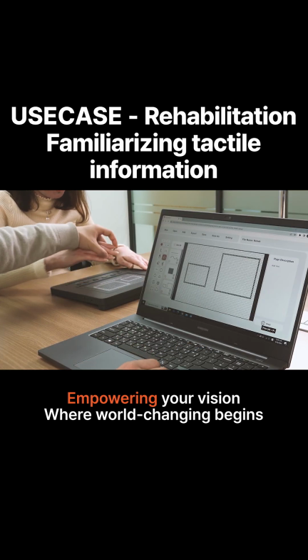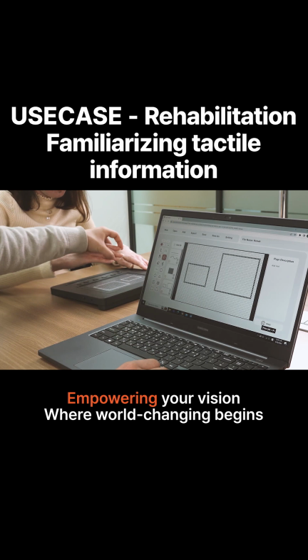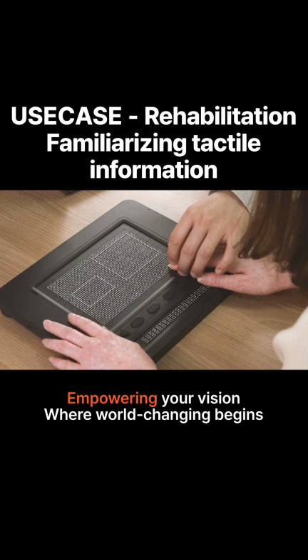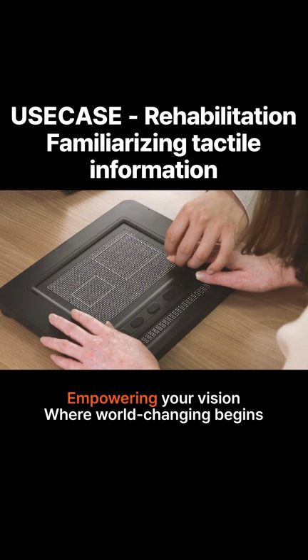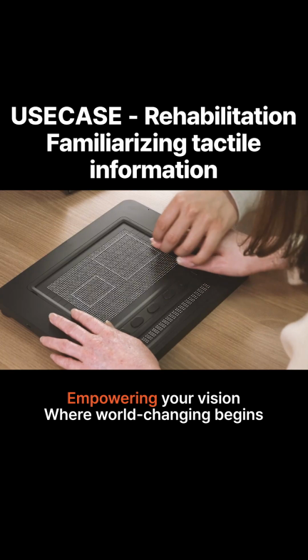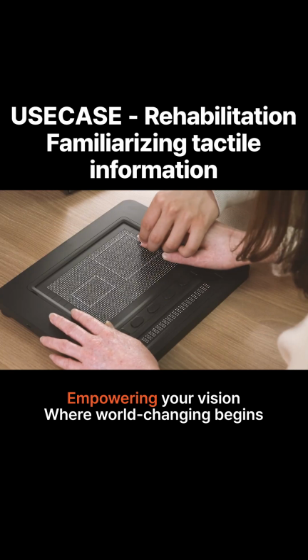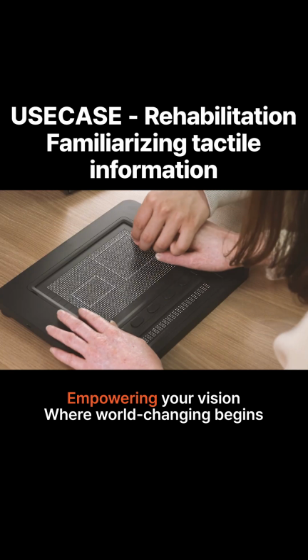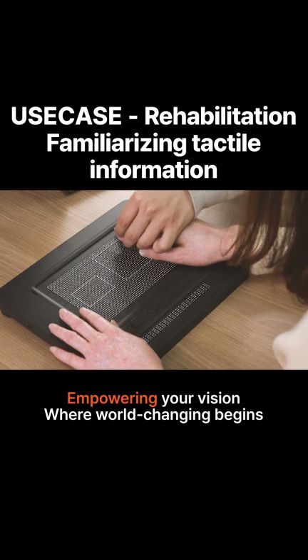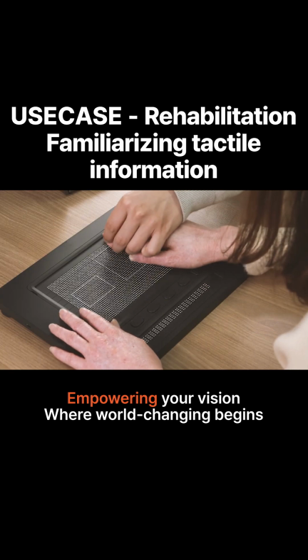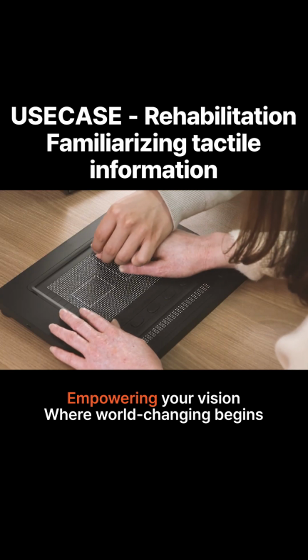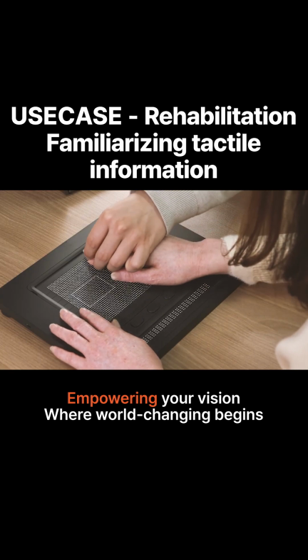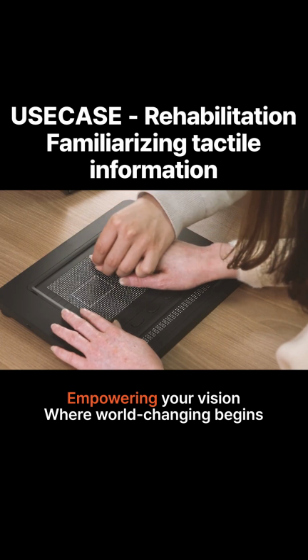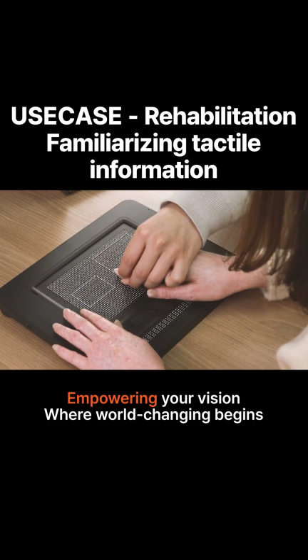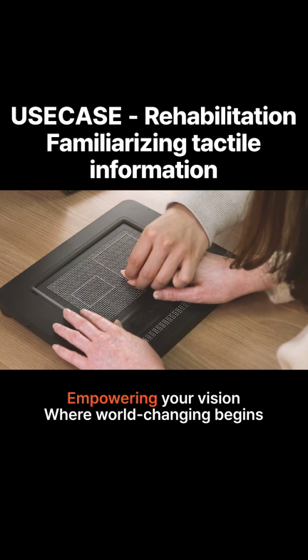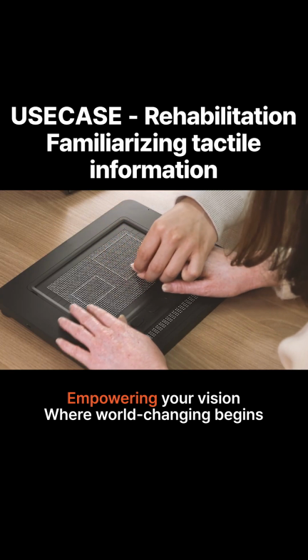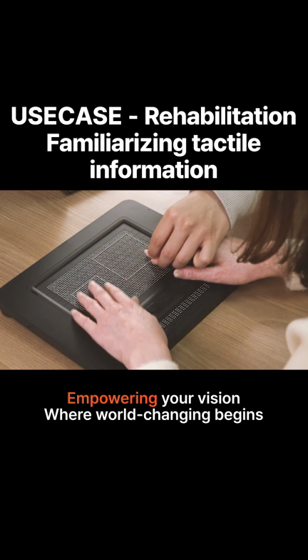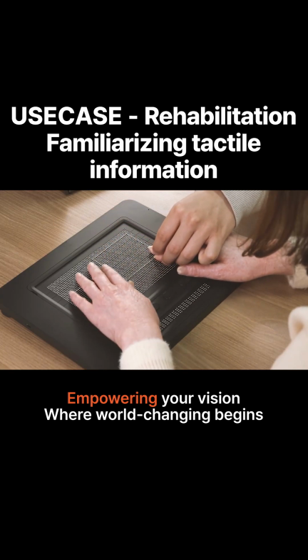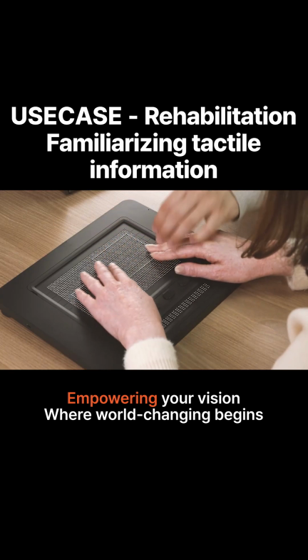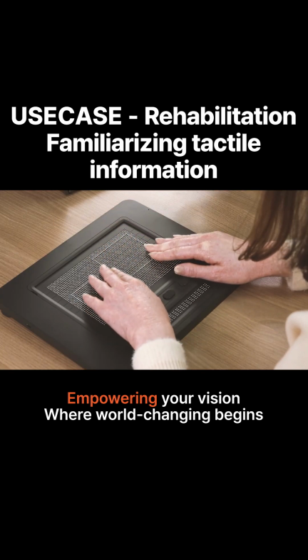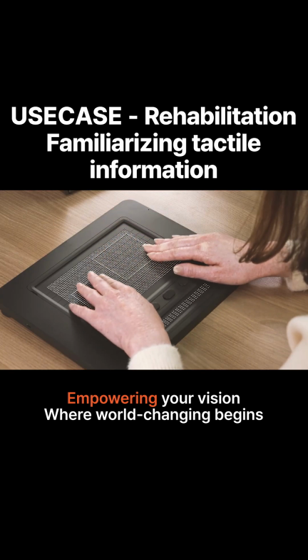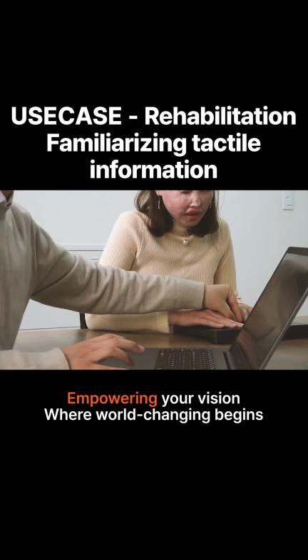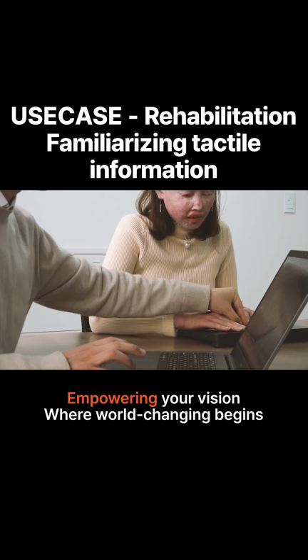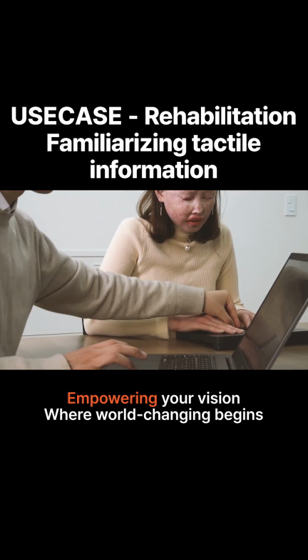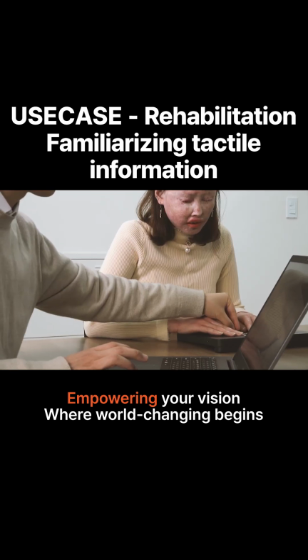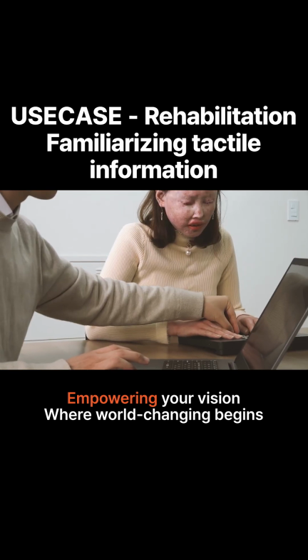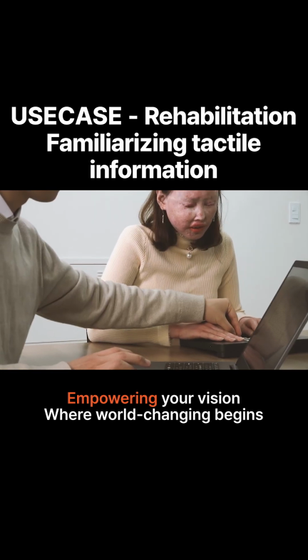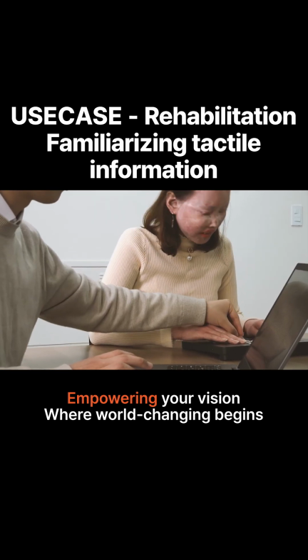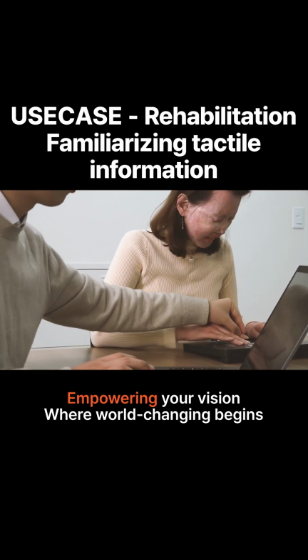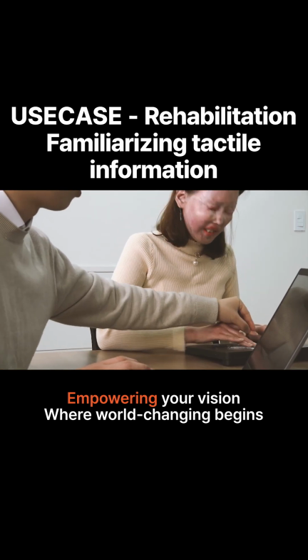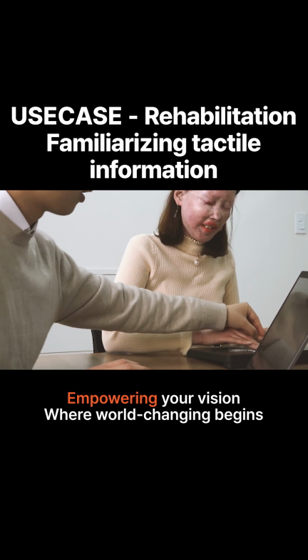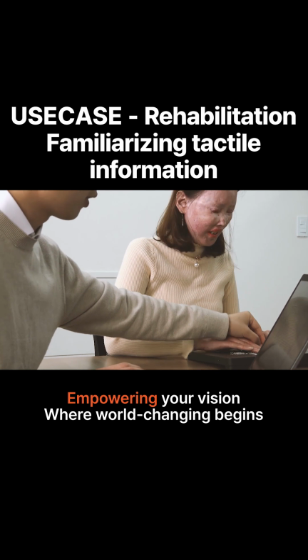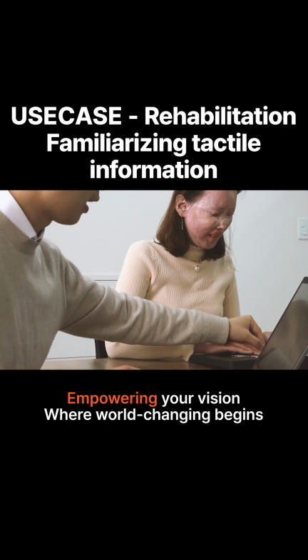The teacher guides the visually impaired student's hand onto the Dot Pad. She nods and touches the image on the display.